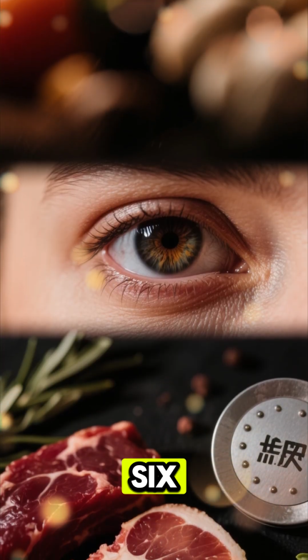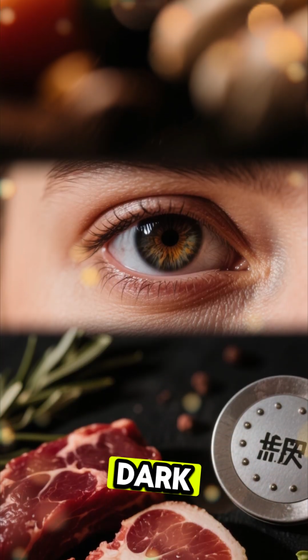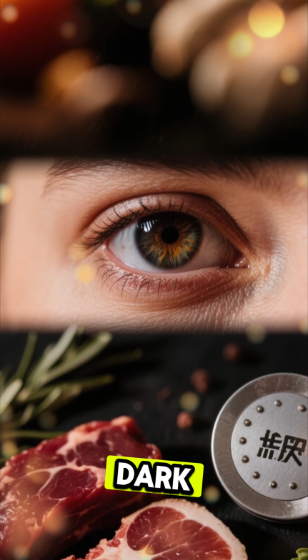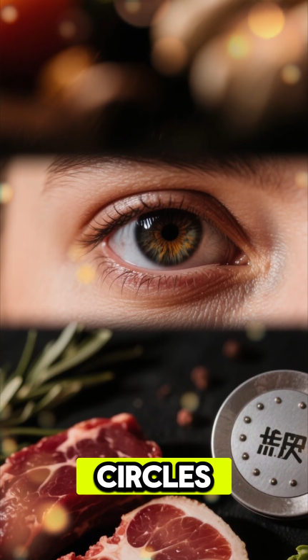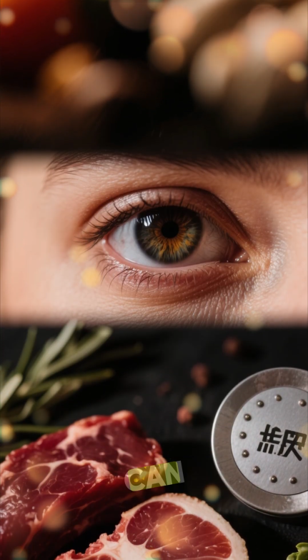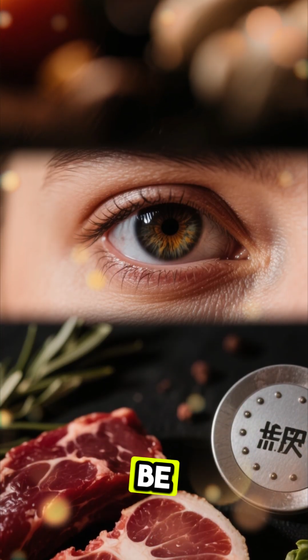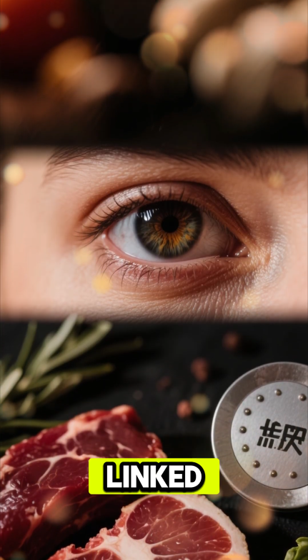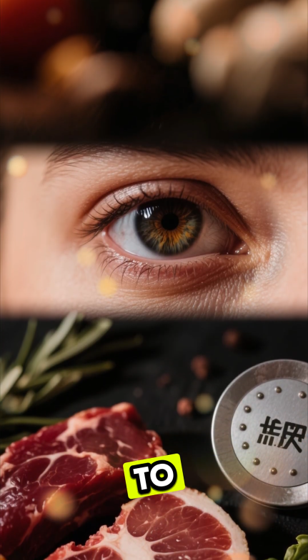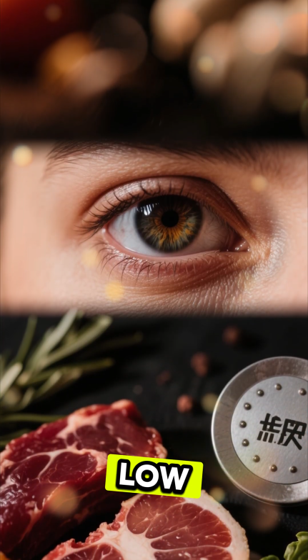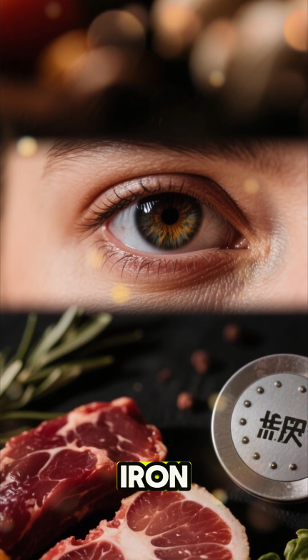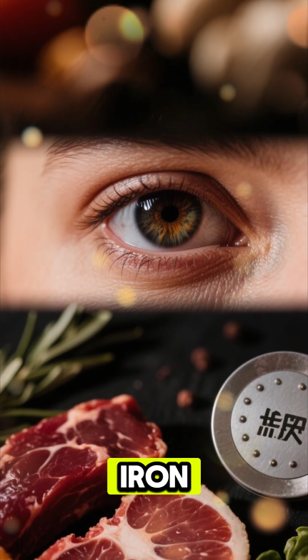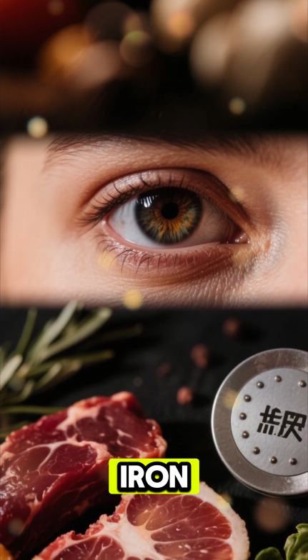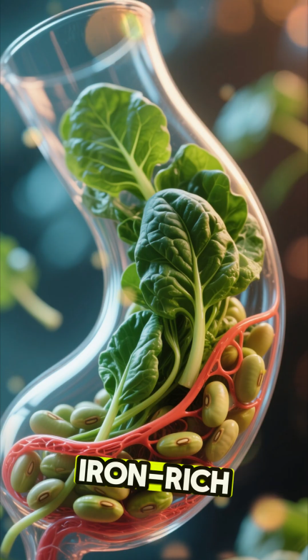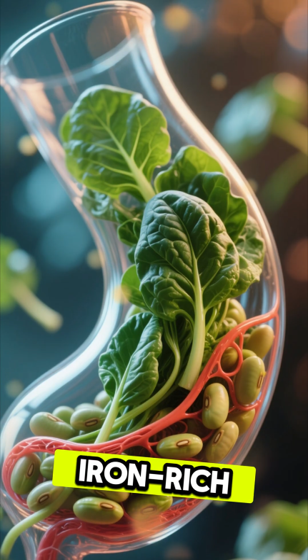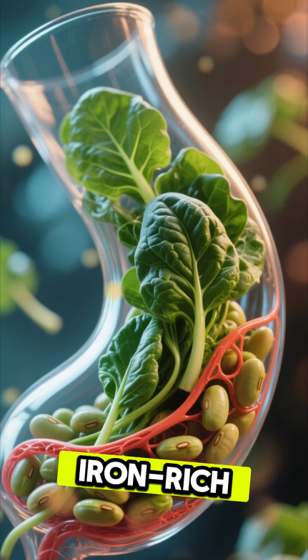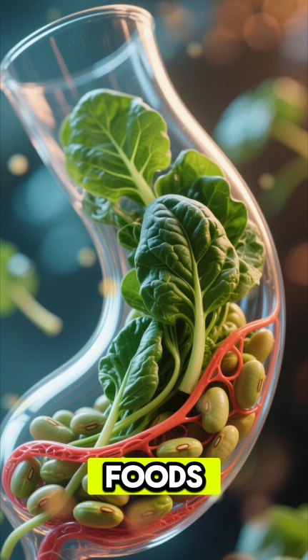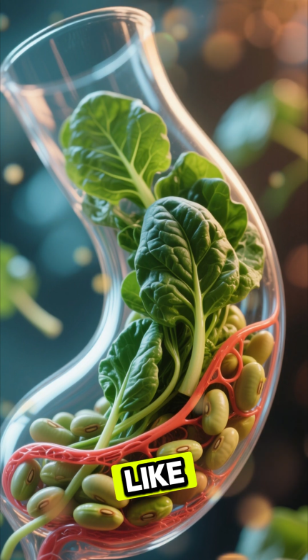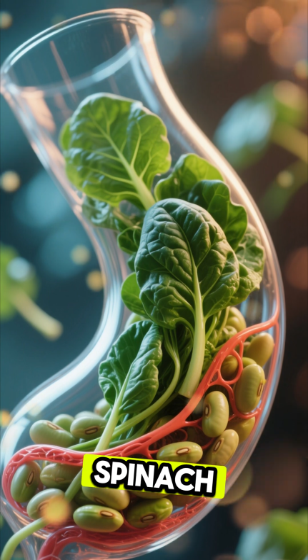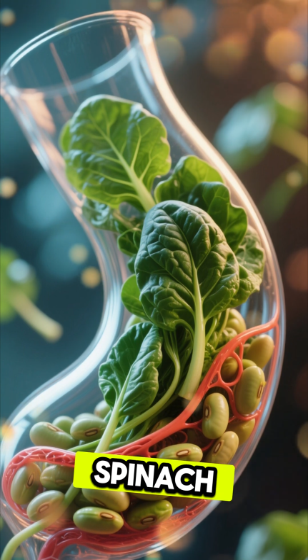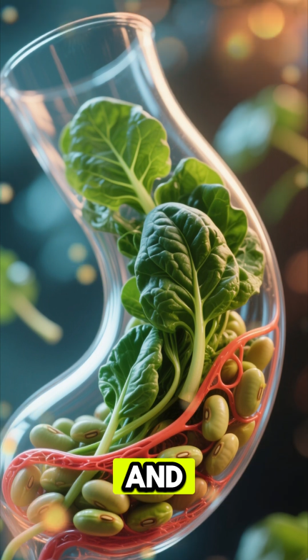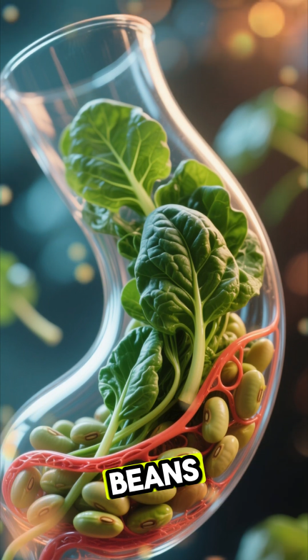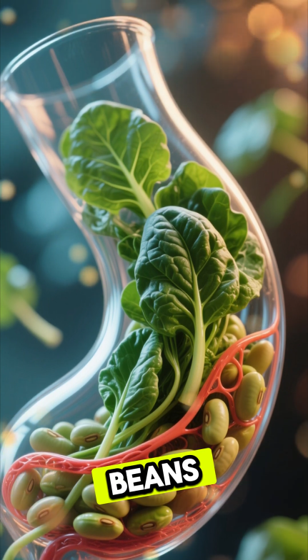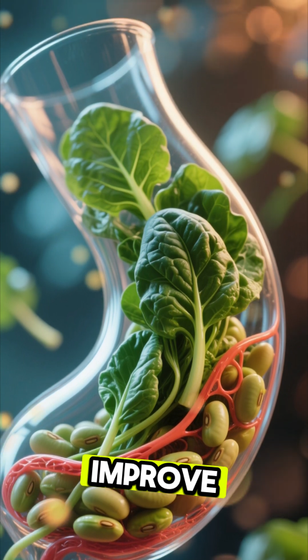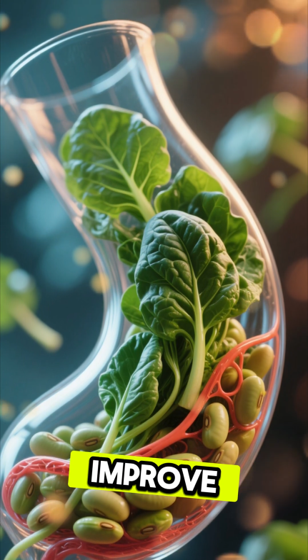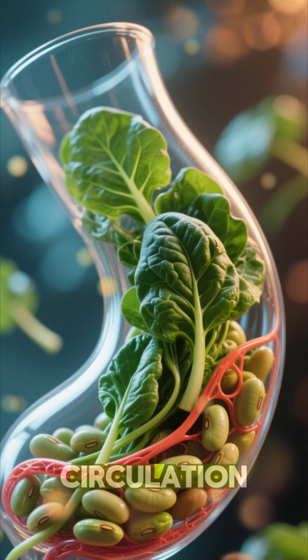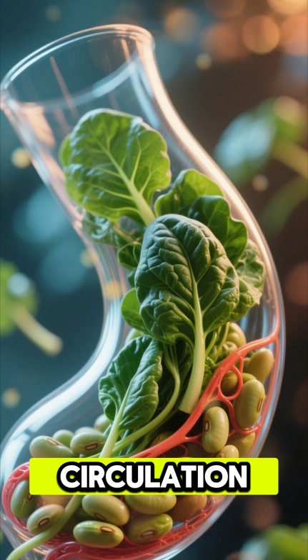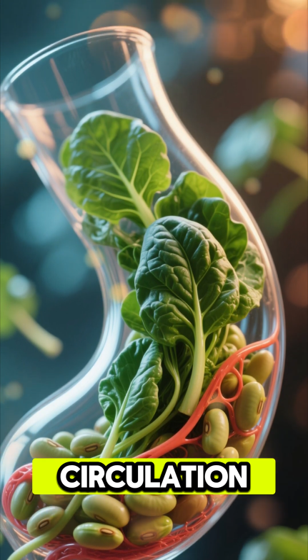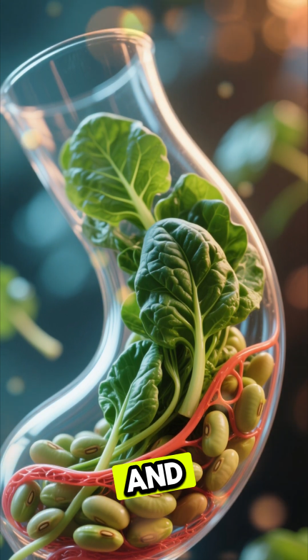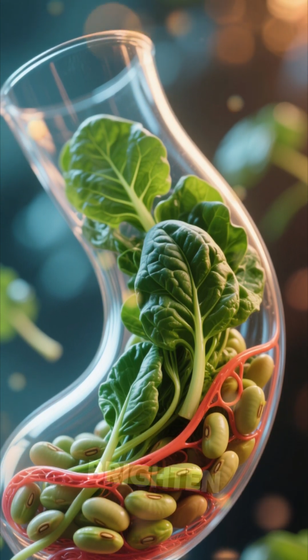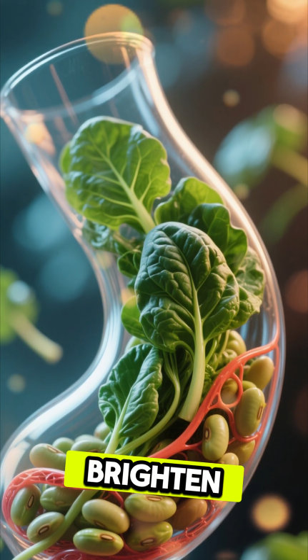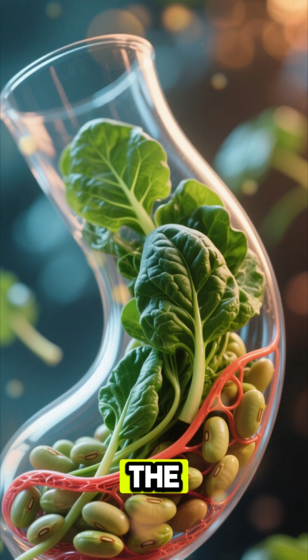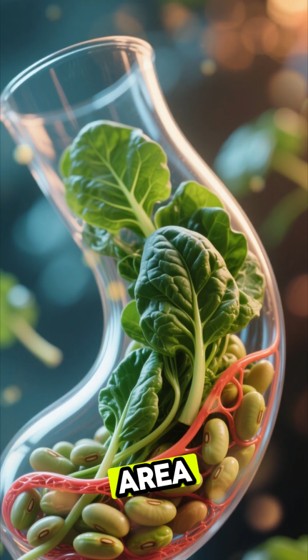Number 6. Dark circles can be linked to low iron. Iron-rich foods like spinach and beans improve circulation and brighten the area.